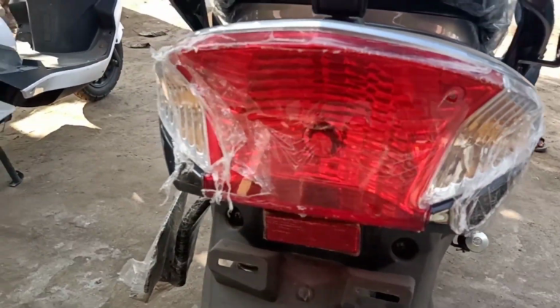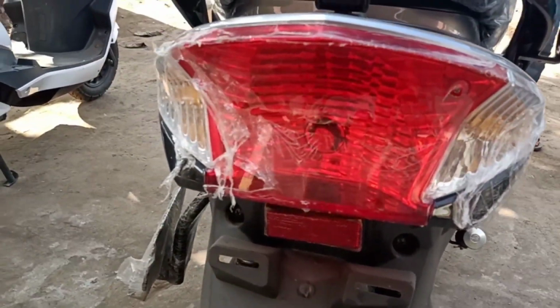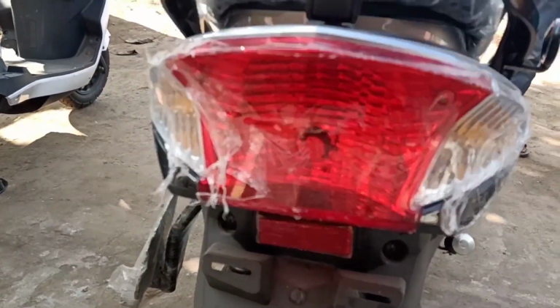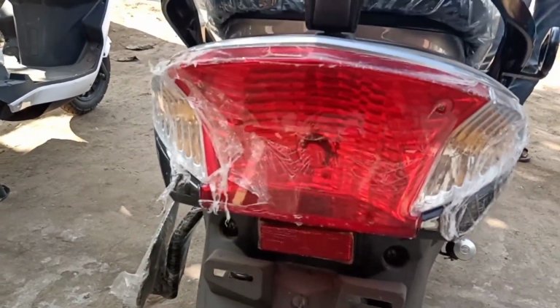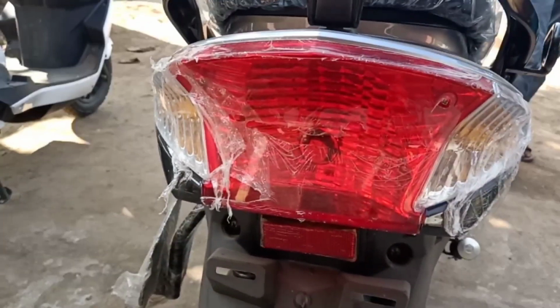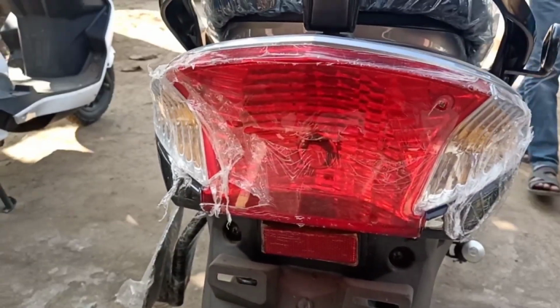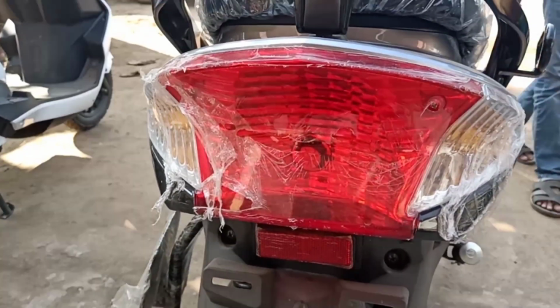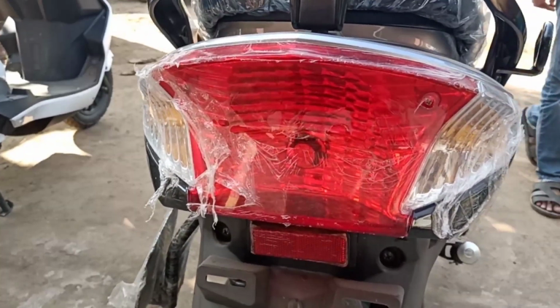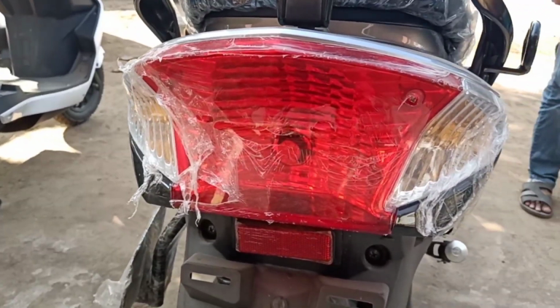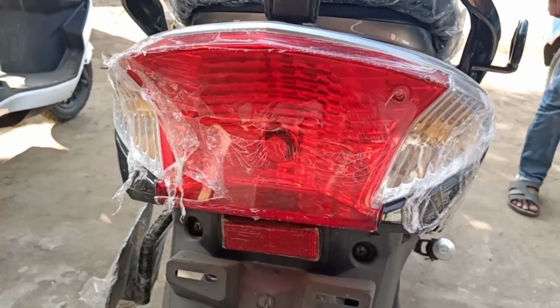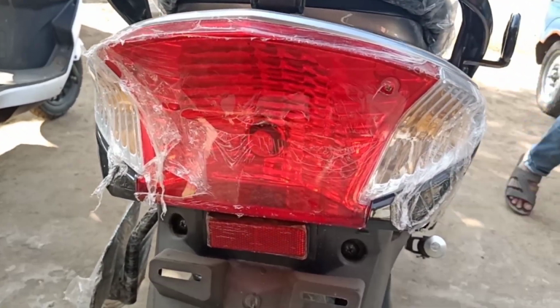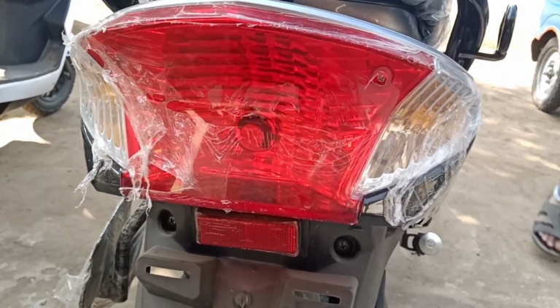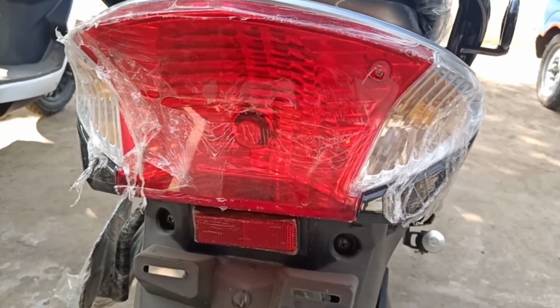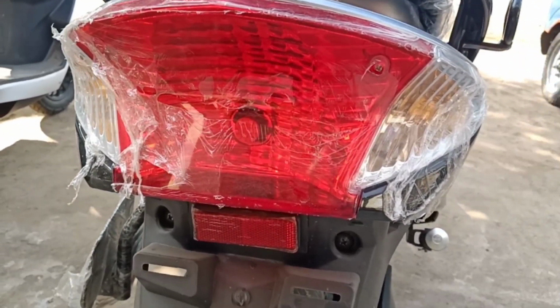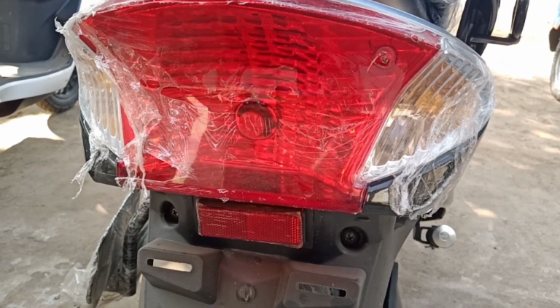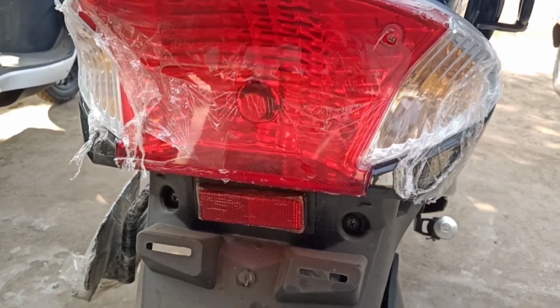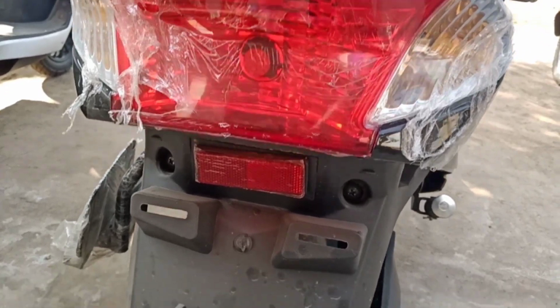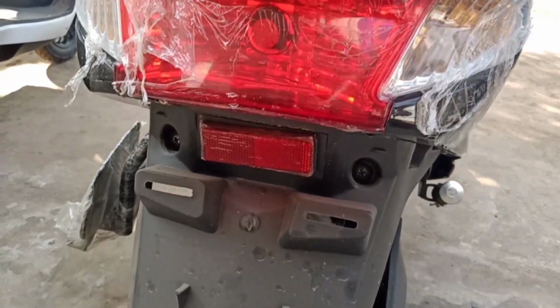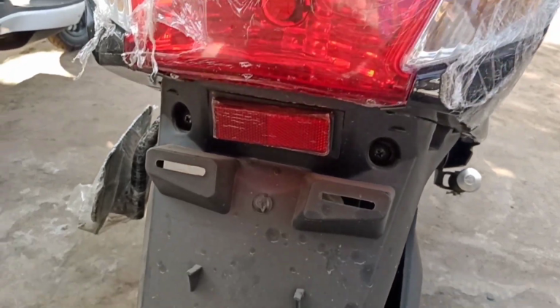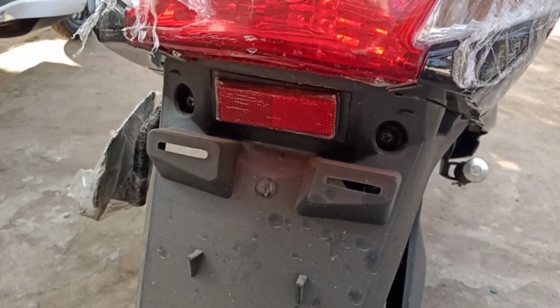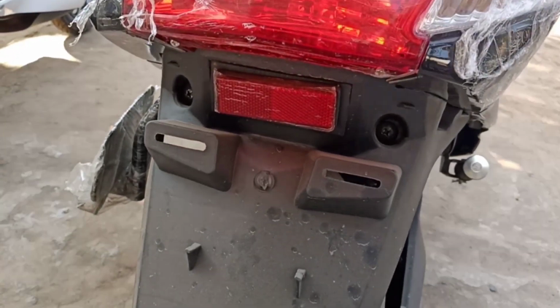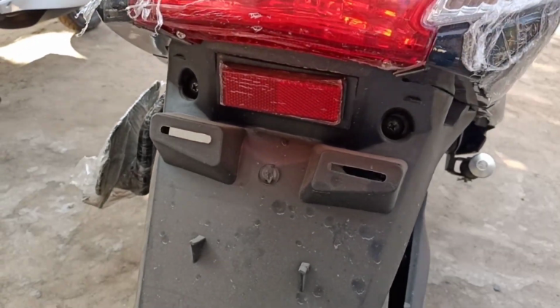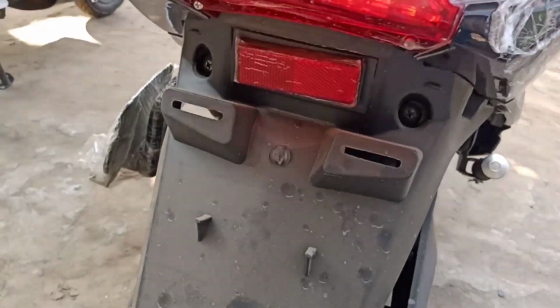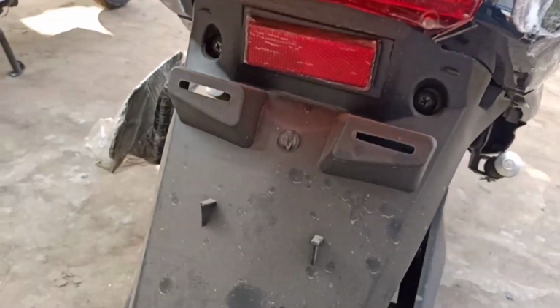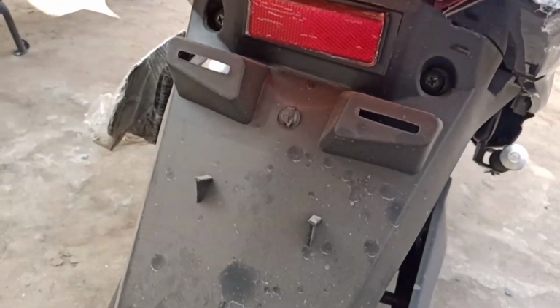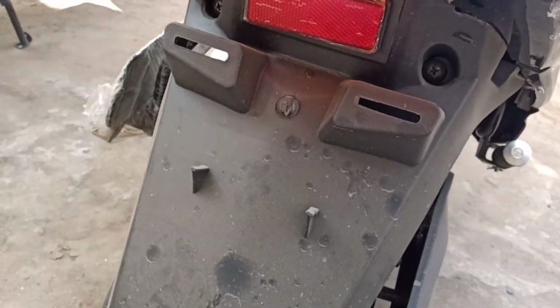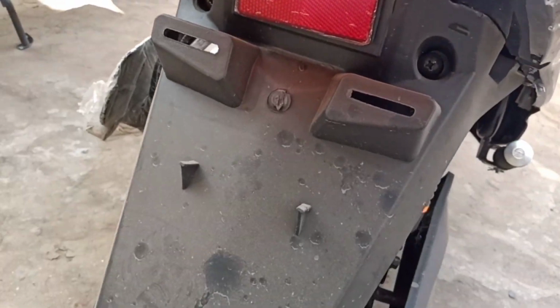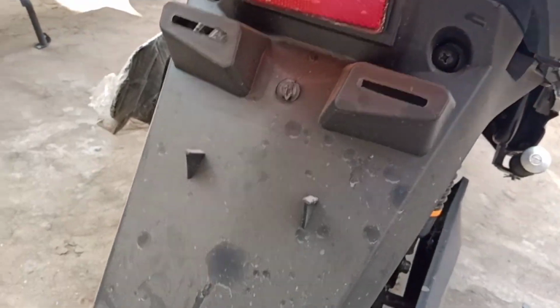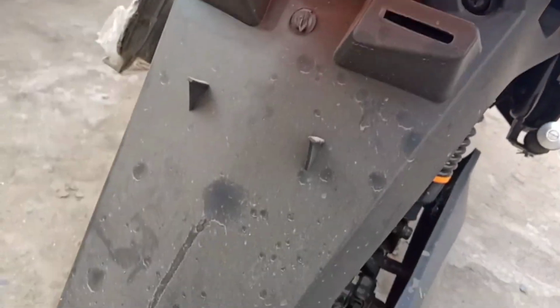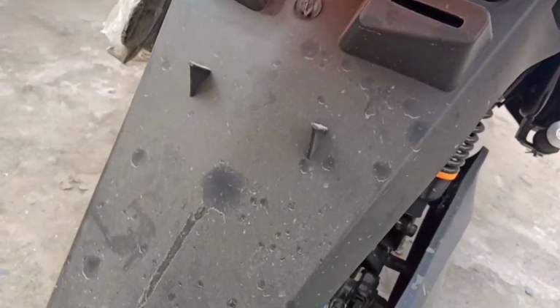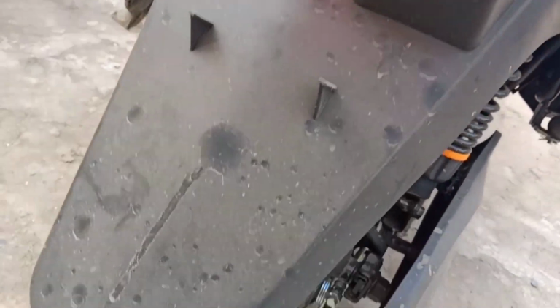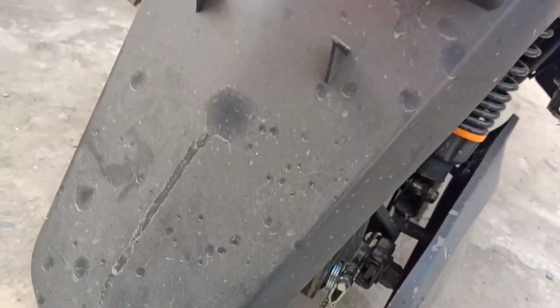It comes with a back light or tail light. The back light looks good and comes with a bulb light.